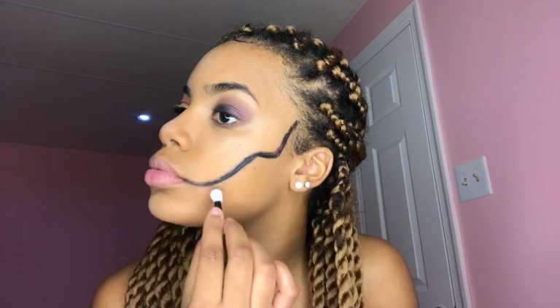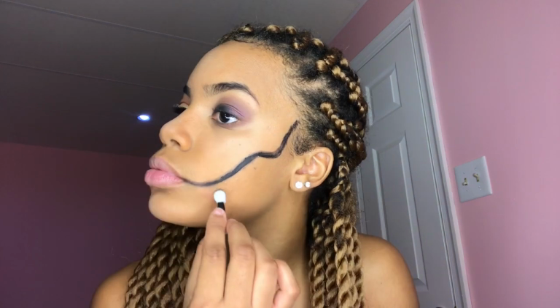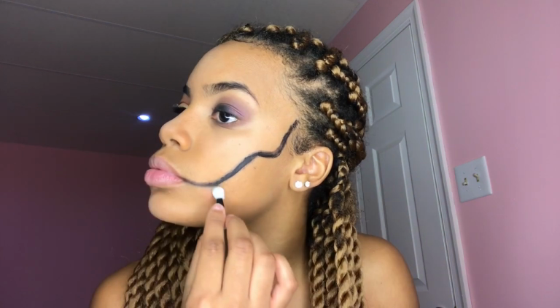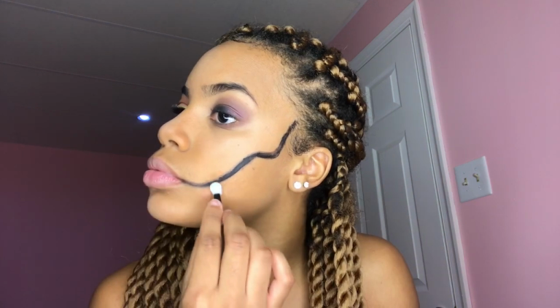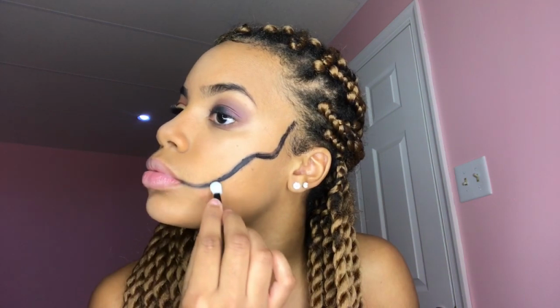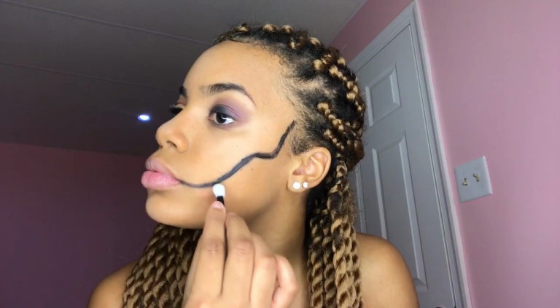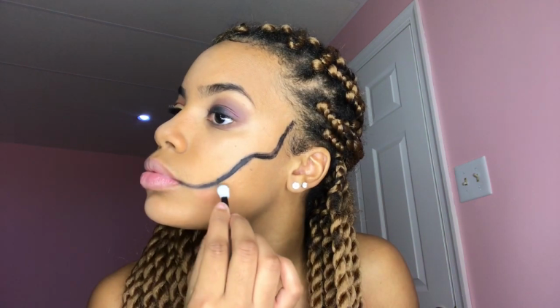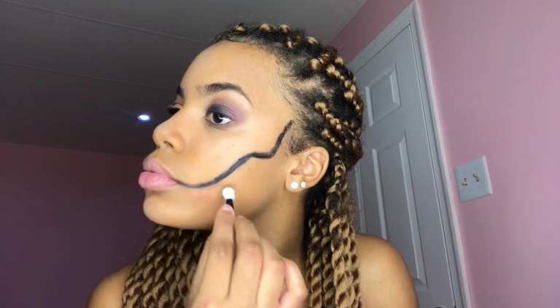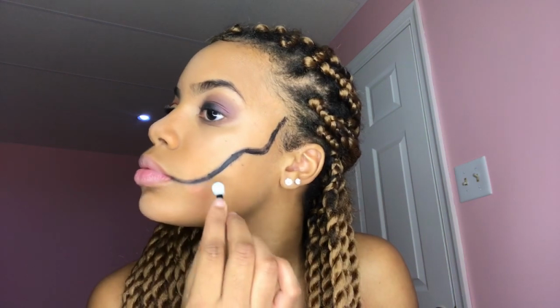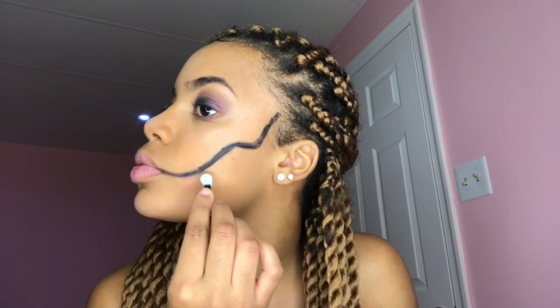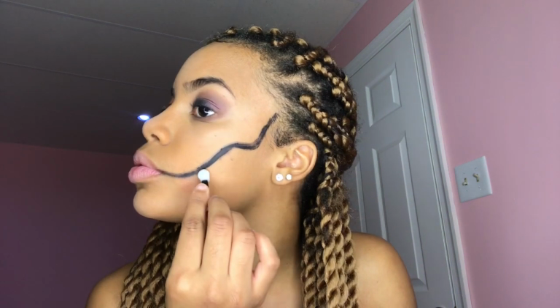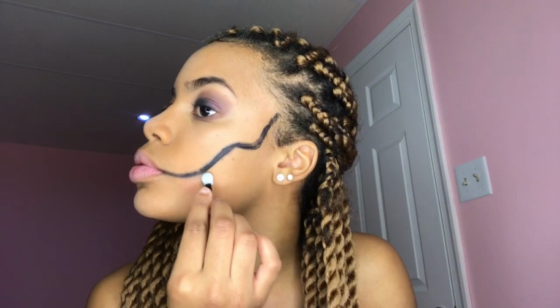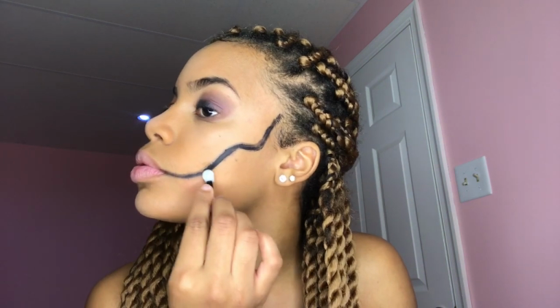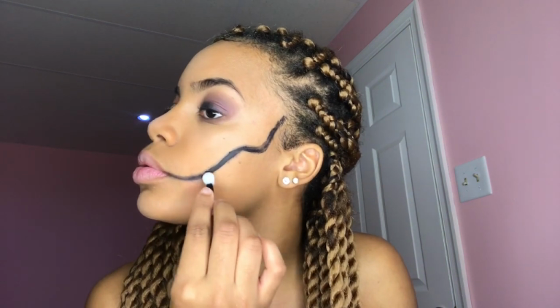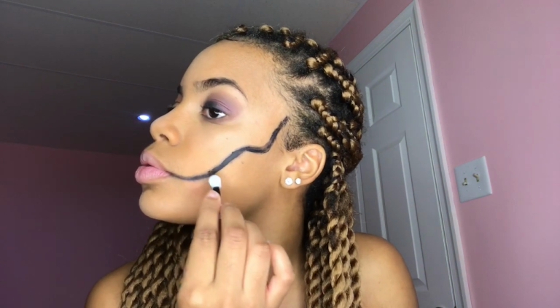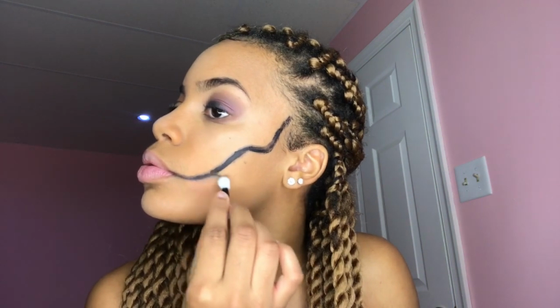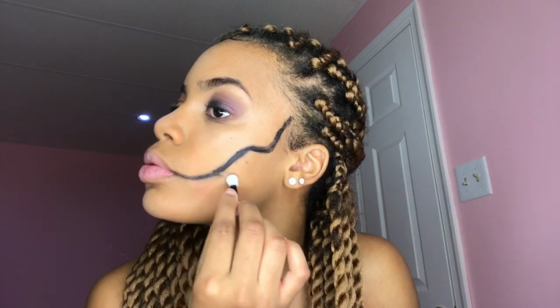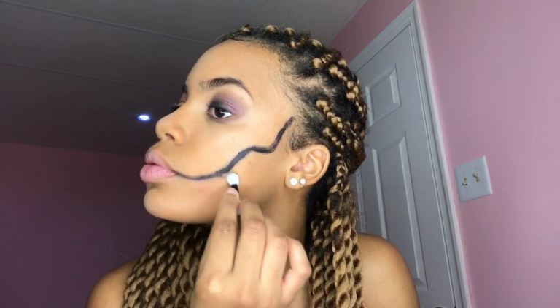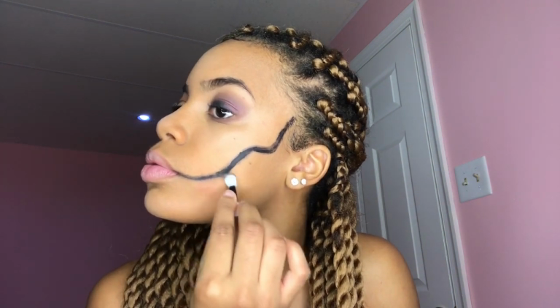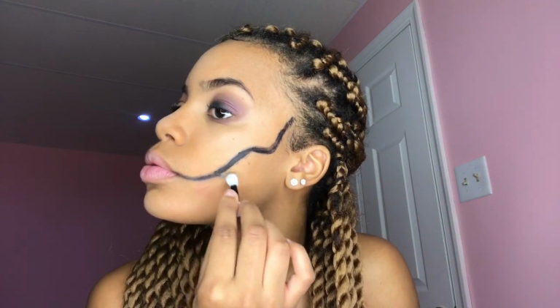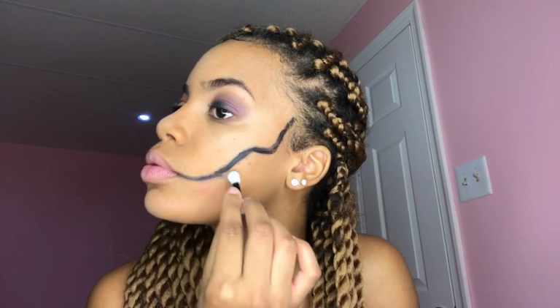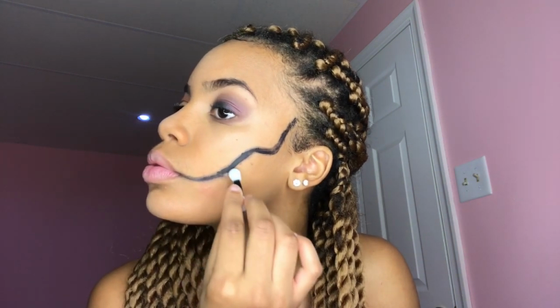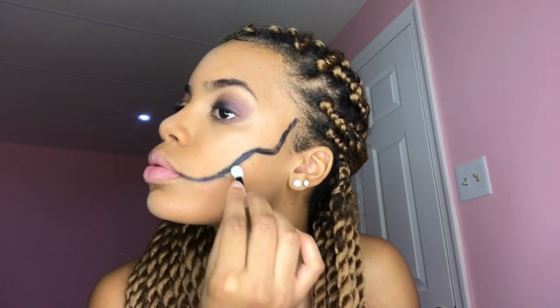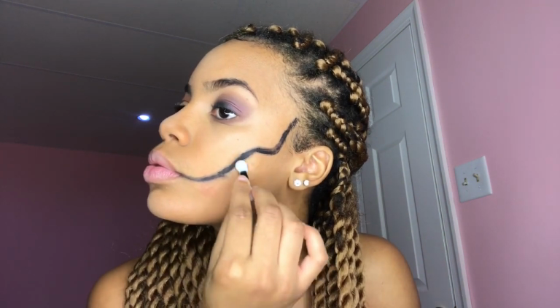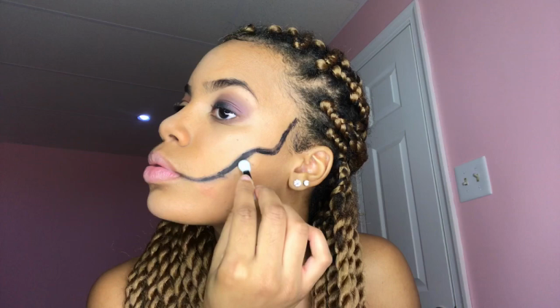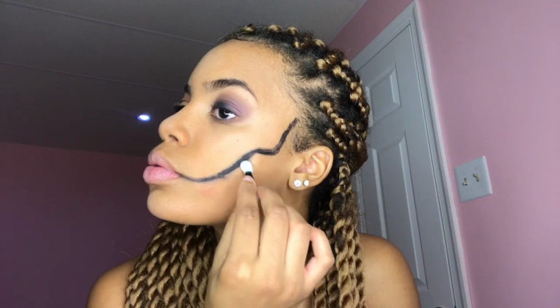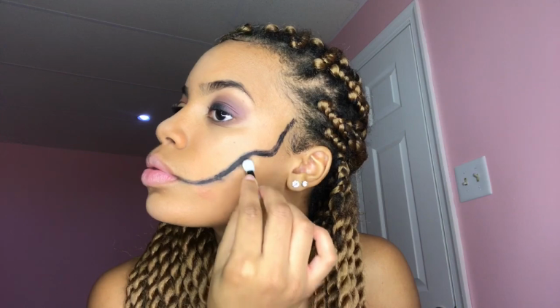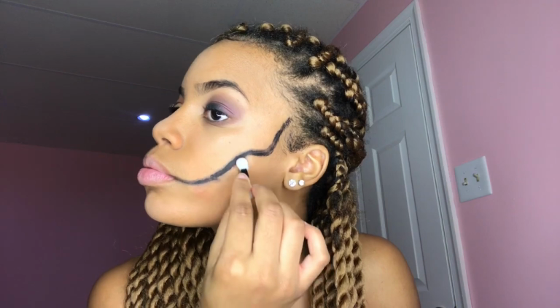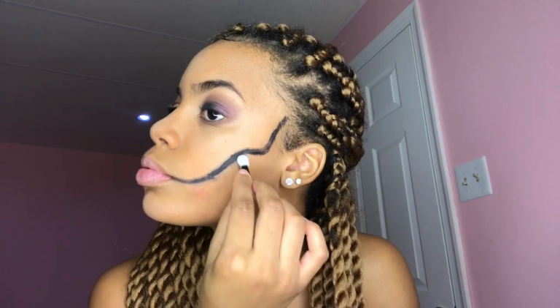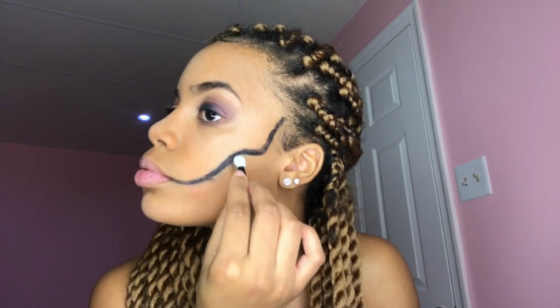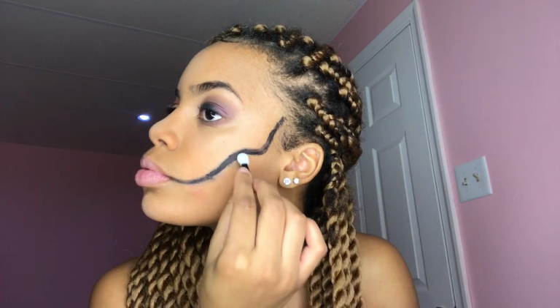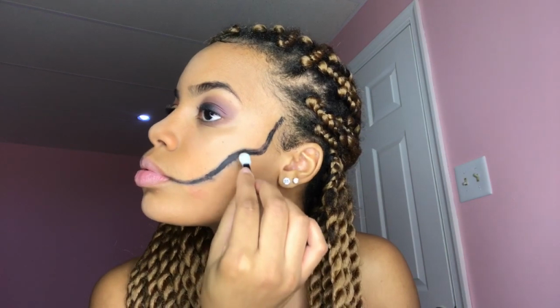Now I'm just going to use the same sponge and smudge that line — if the line is too bold it's not going to look realistic.